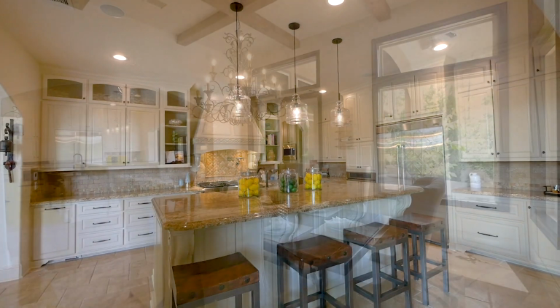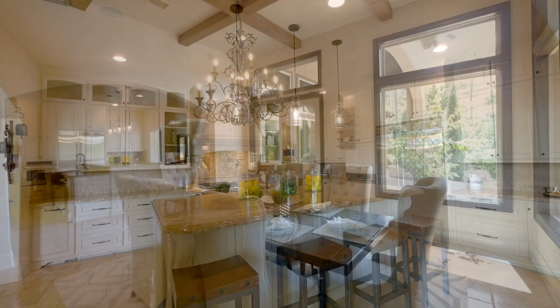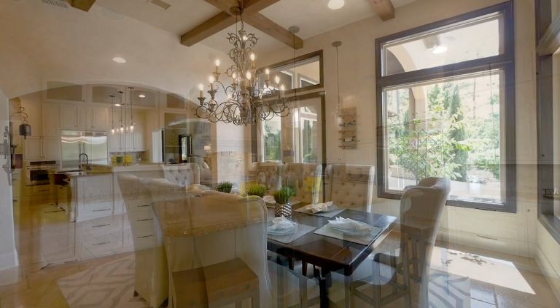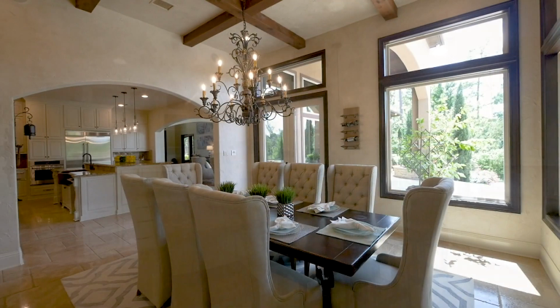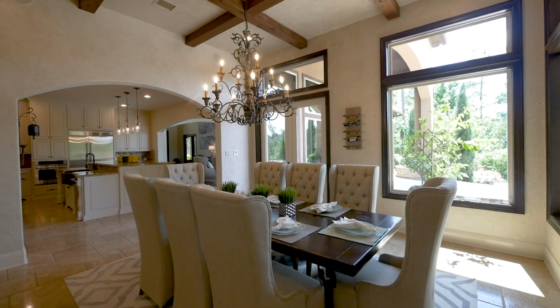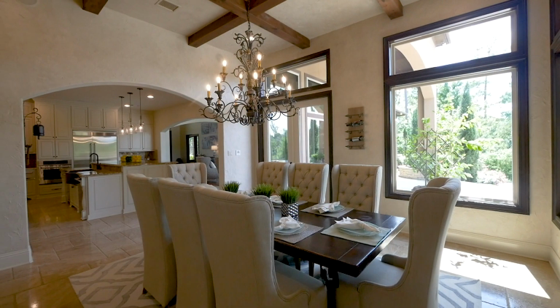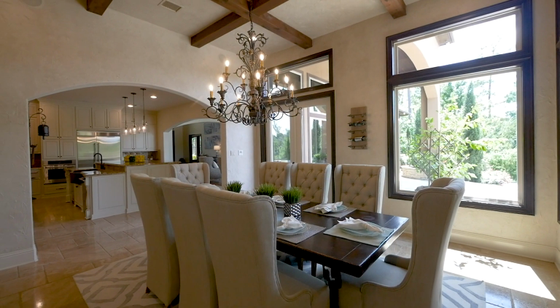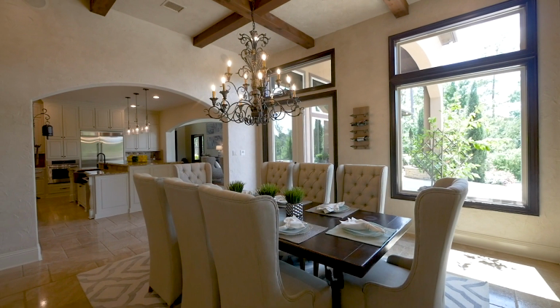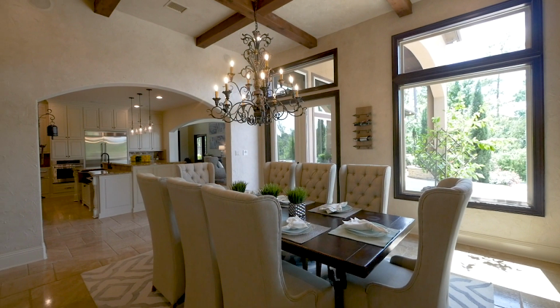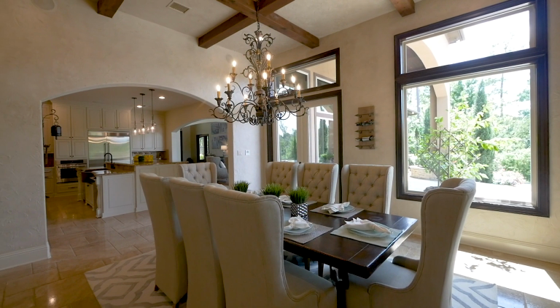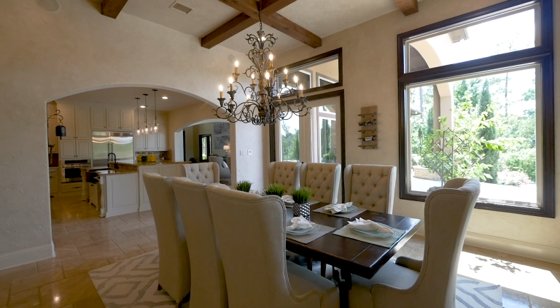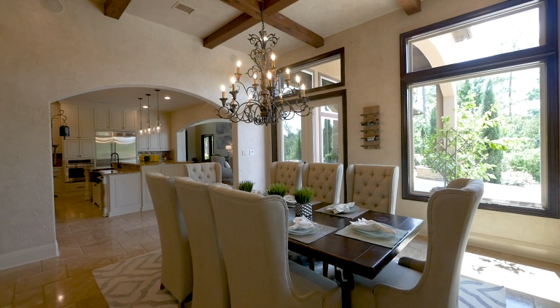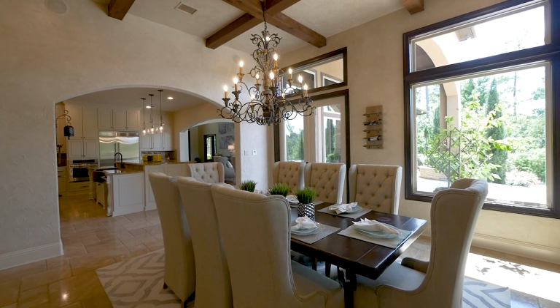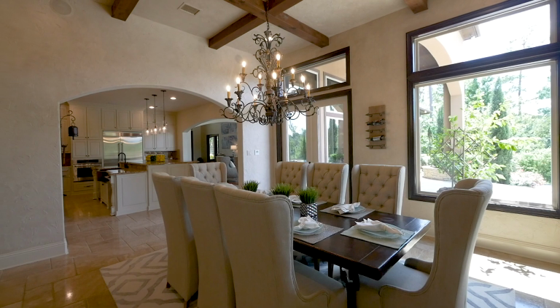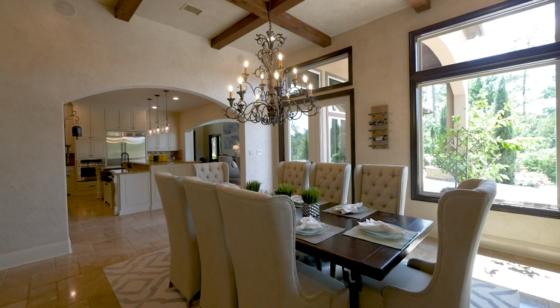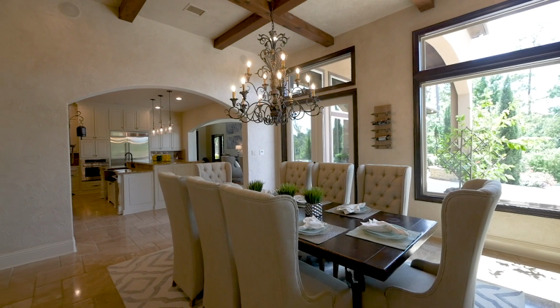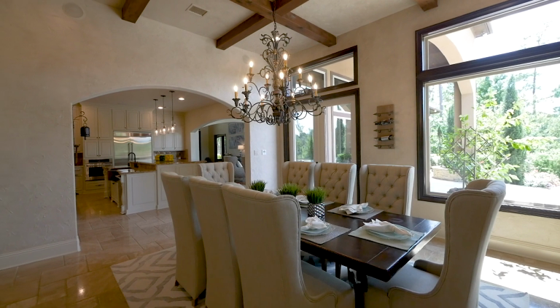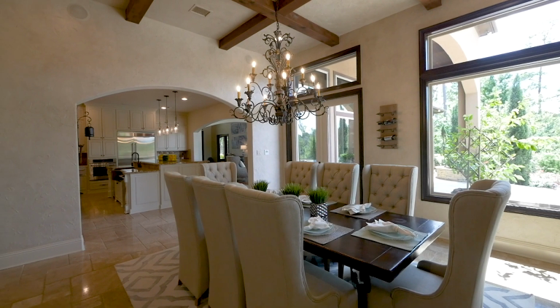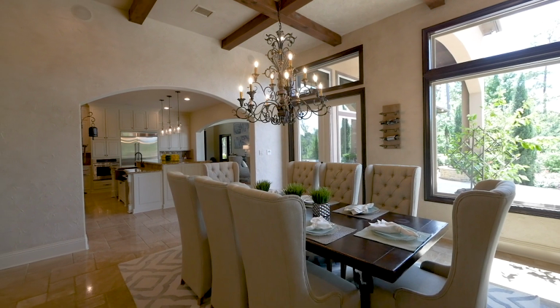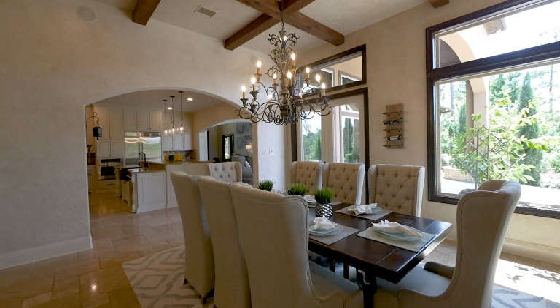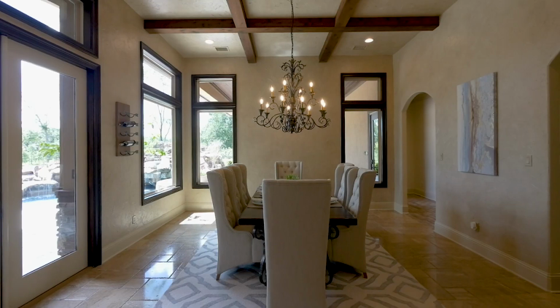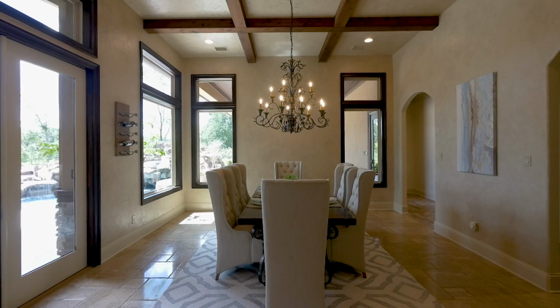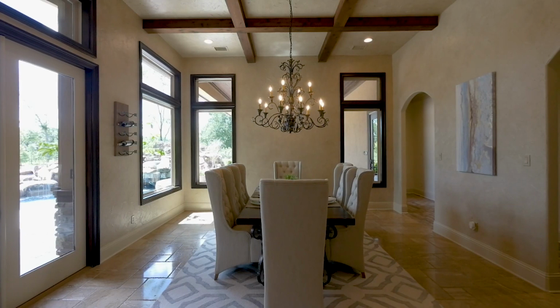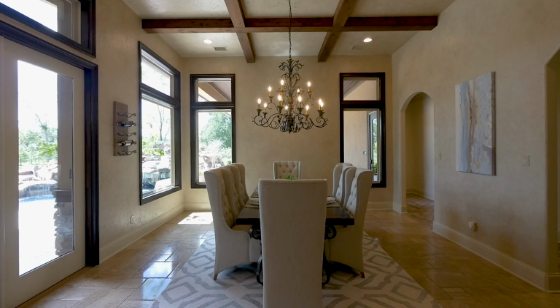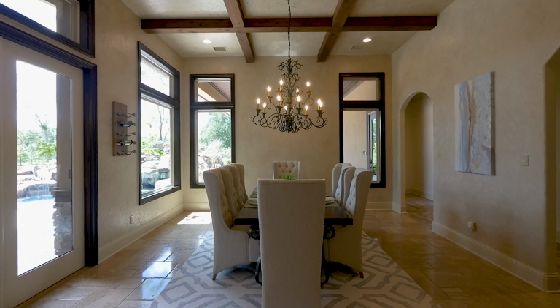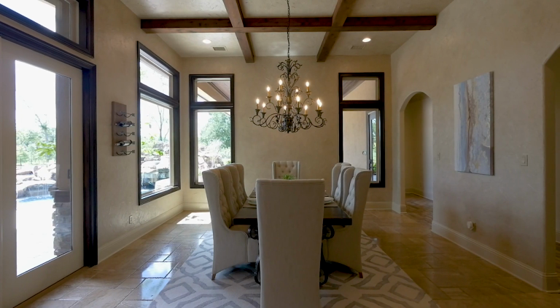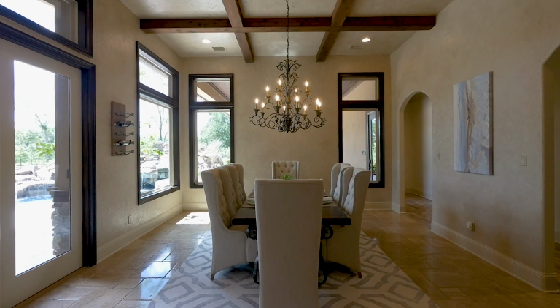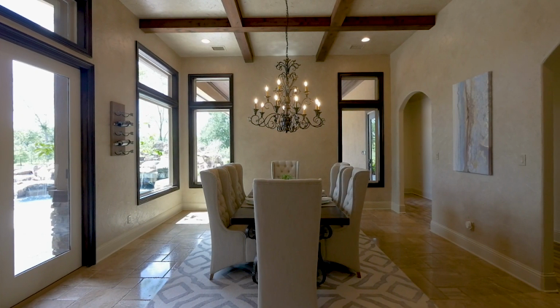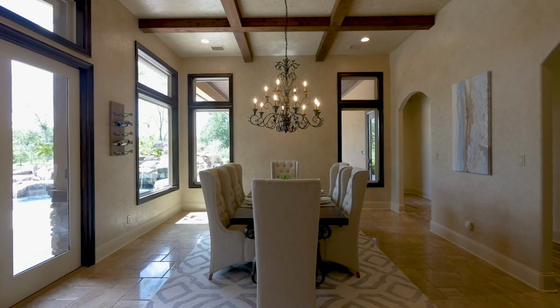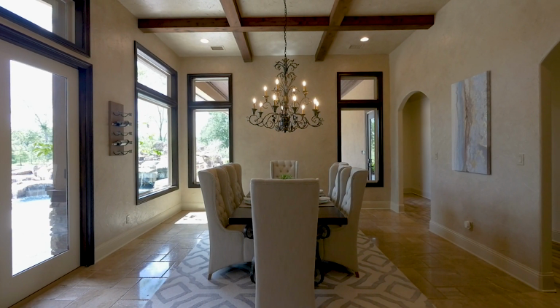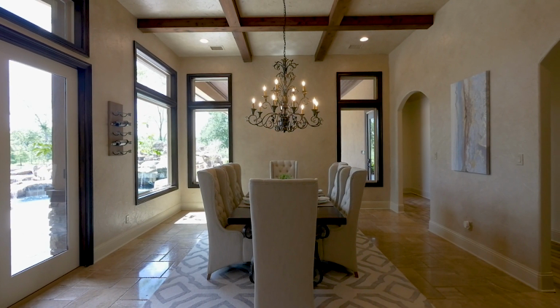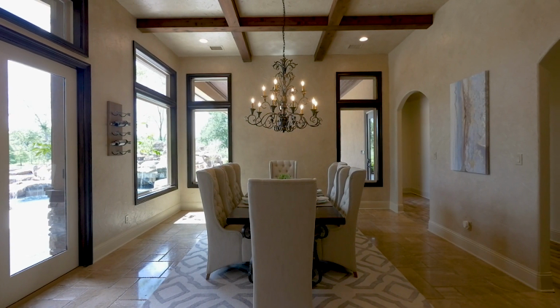The sophisticated dining room boasts an exposed-beam ceiling and double-doors to the remarkable rear yard.